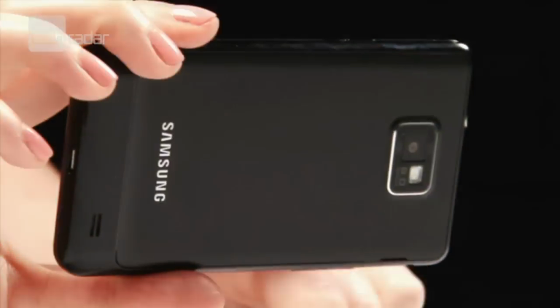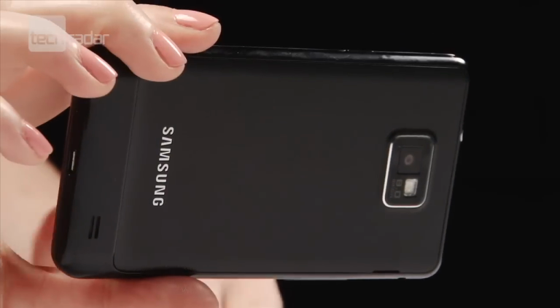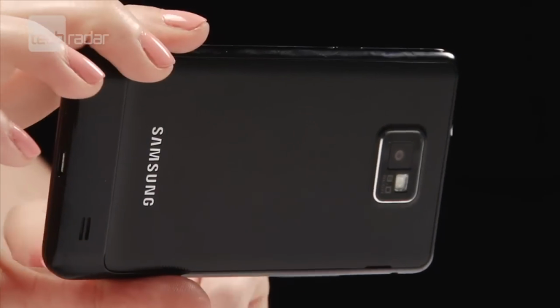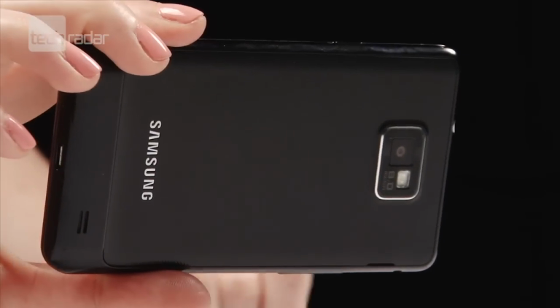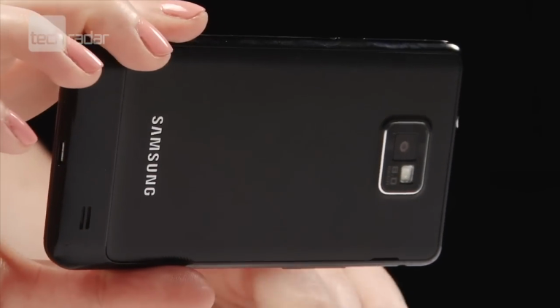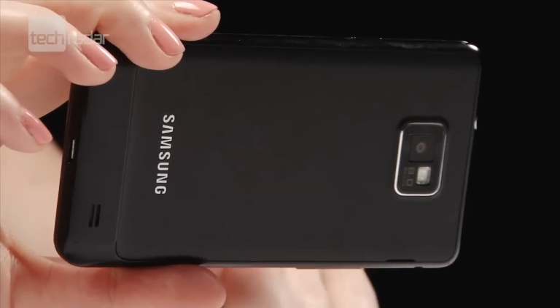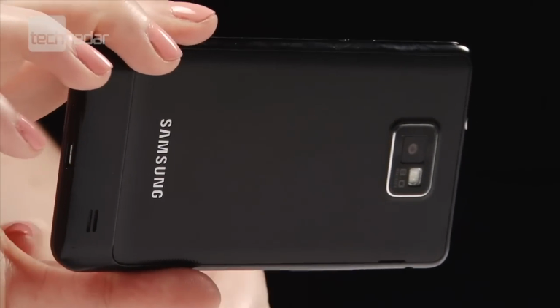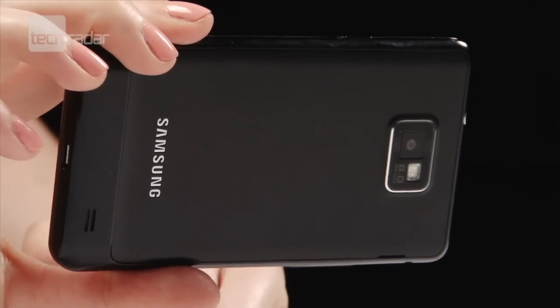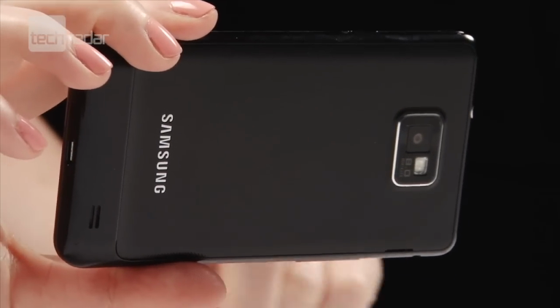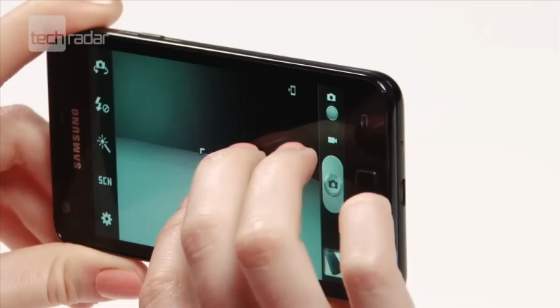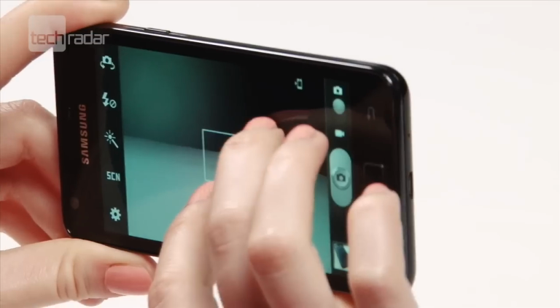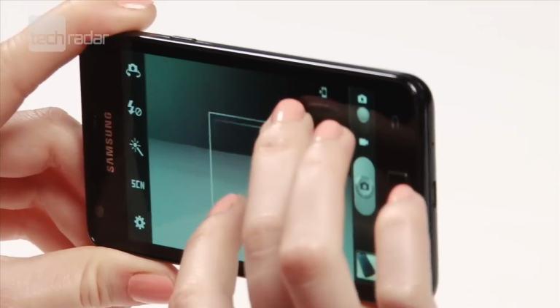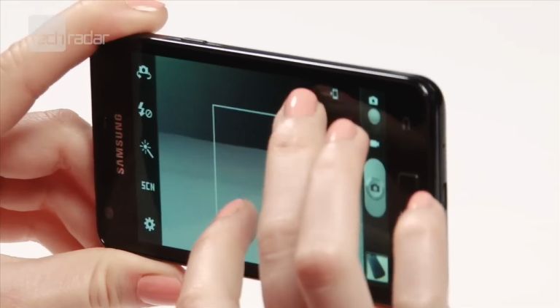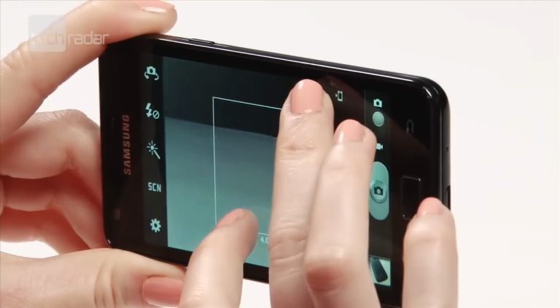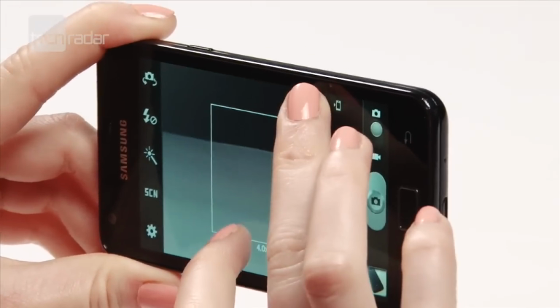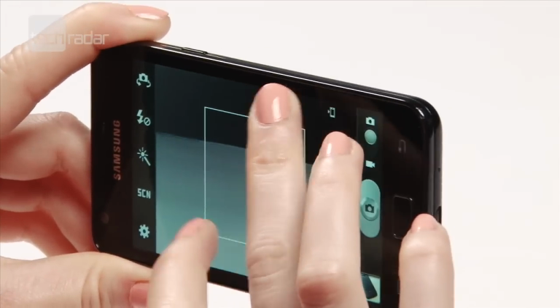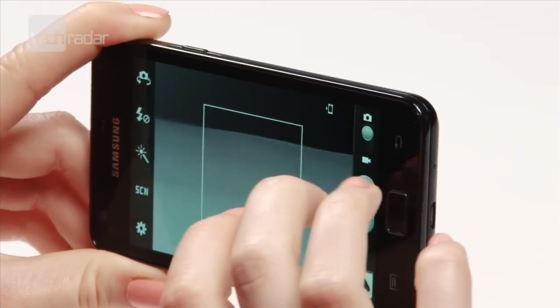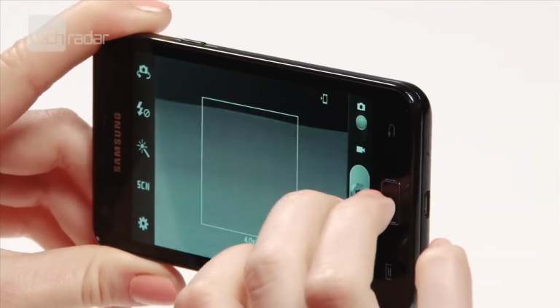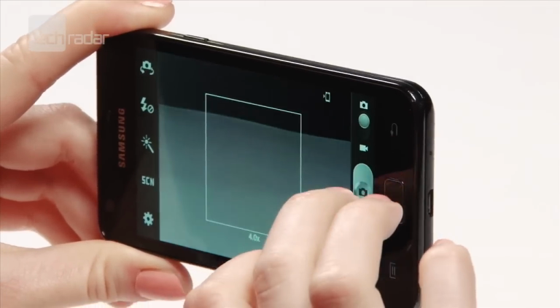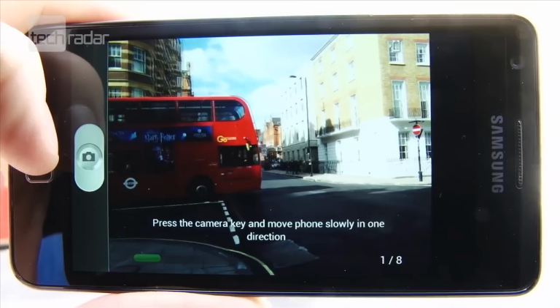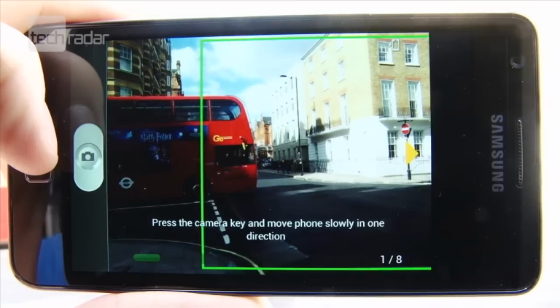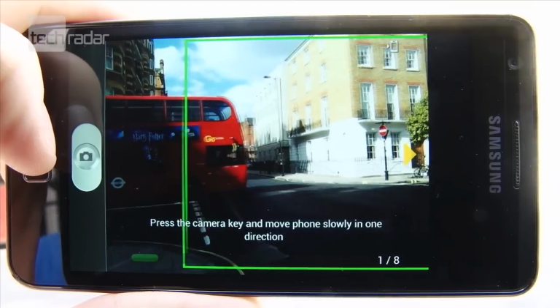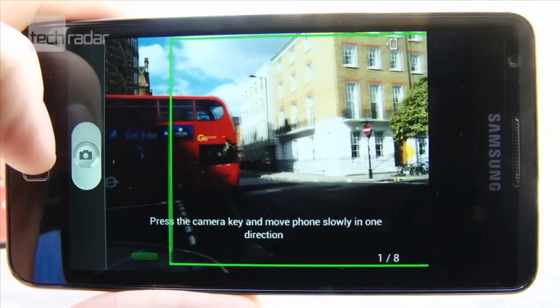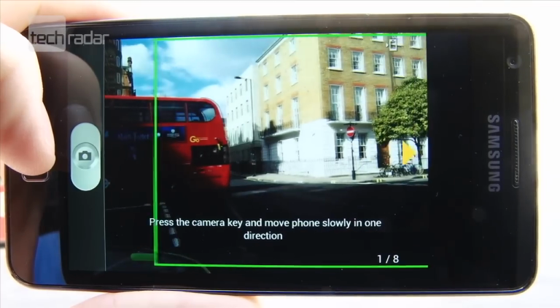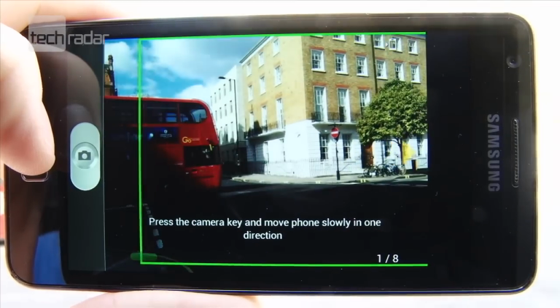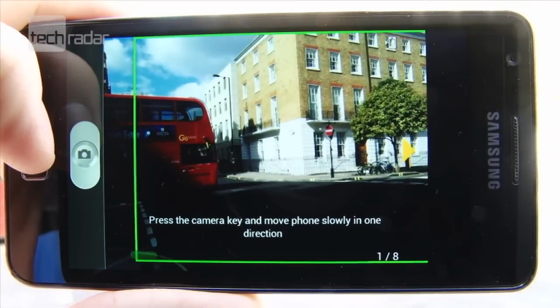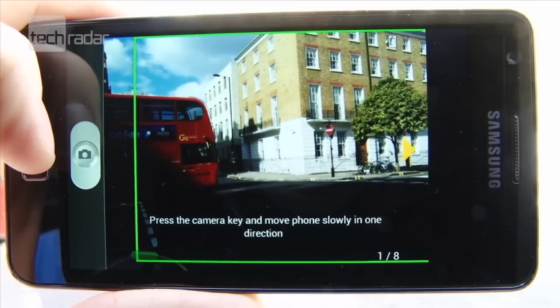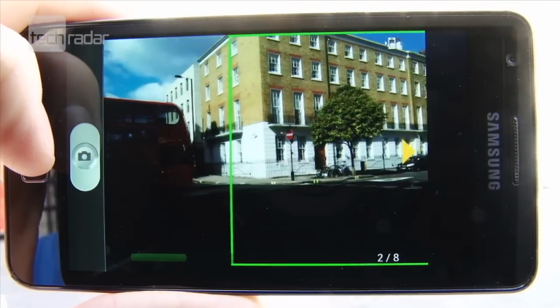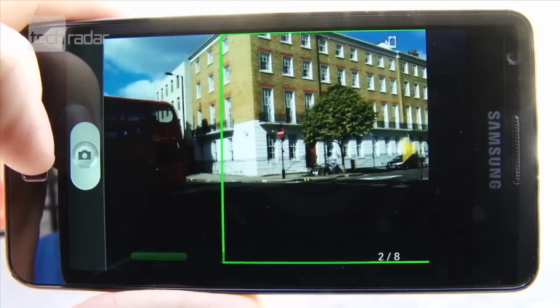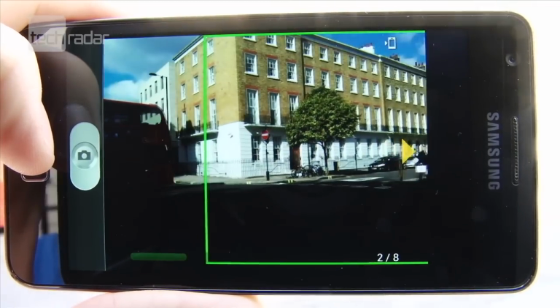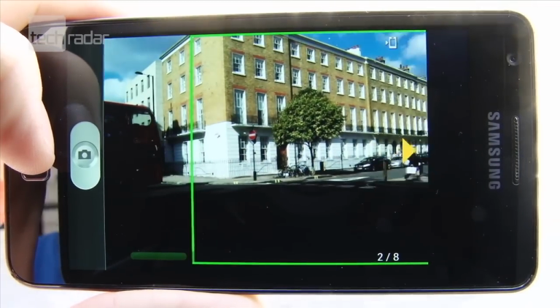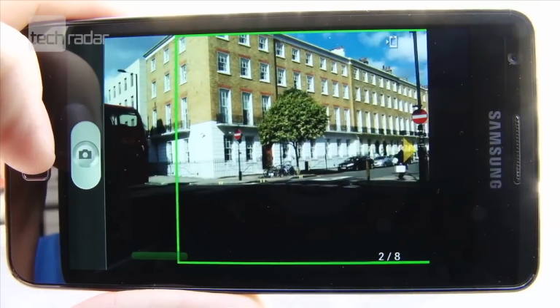One of the best updates you get with Ice Cream Sandwich are more options for your camera, including the ability to take panorama pictures.